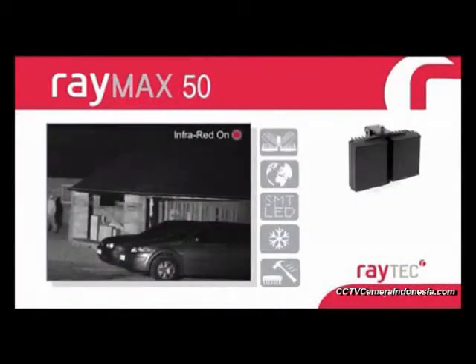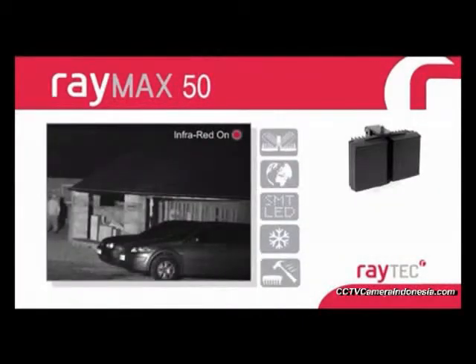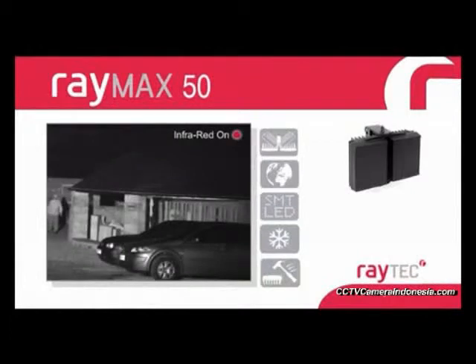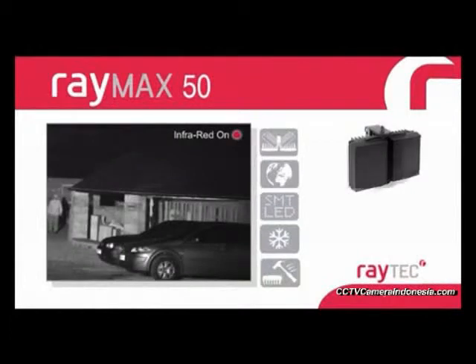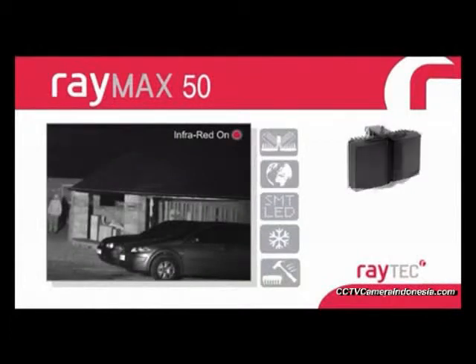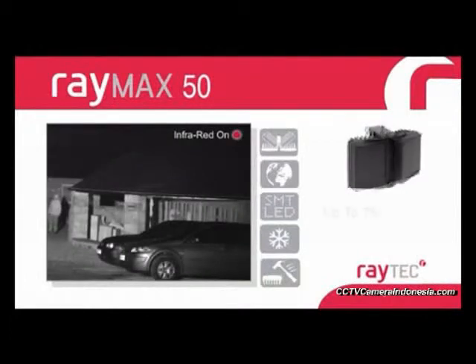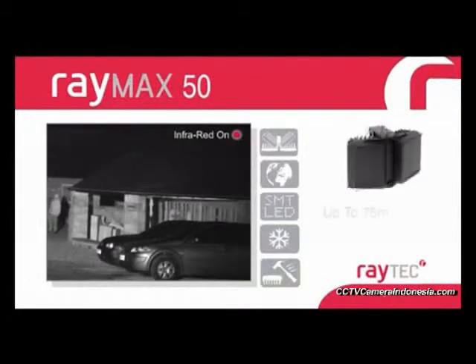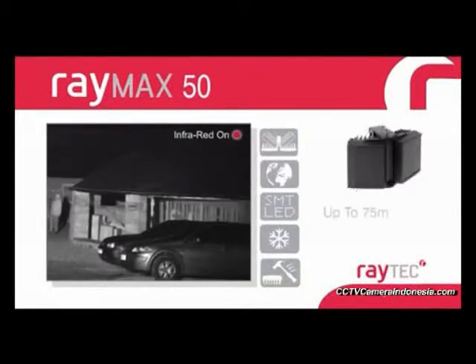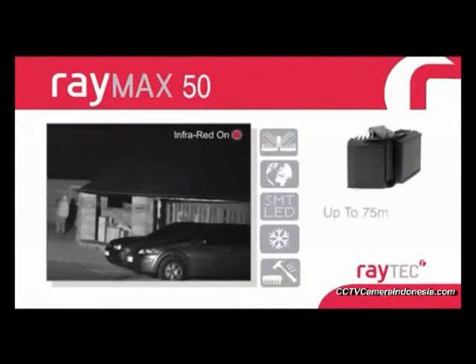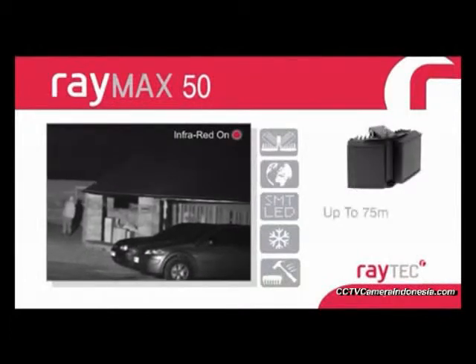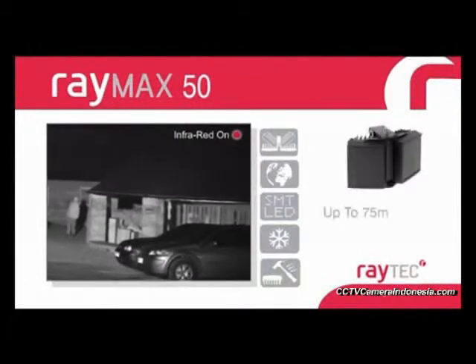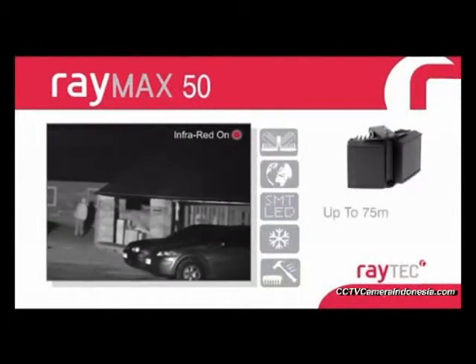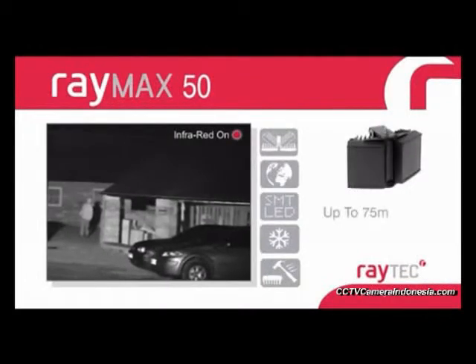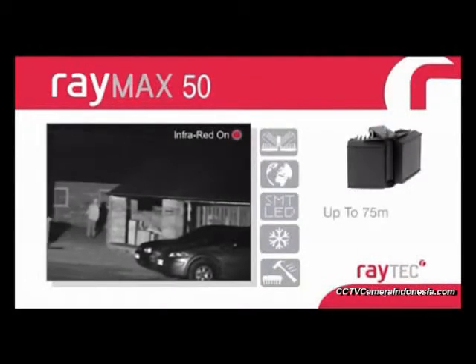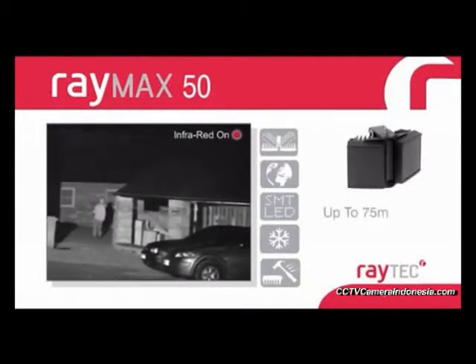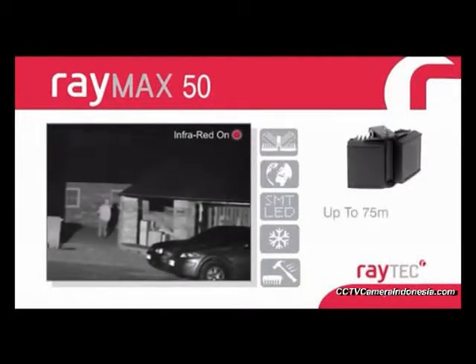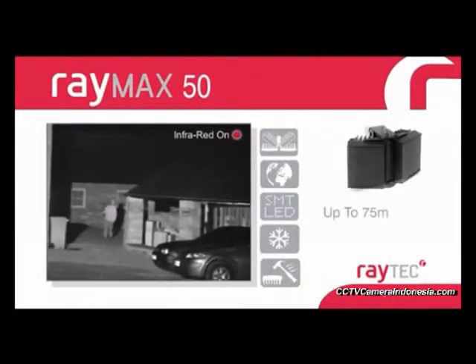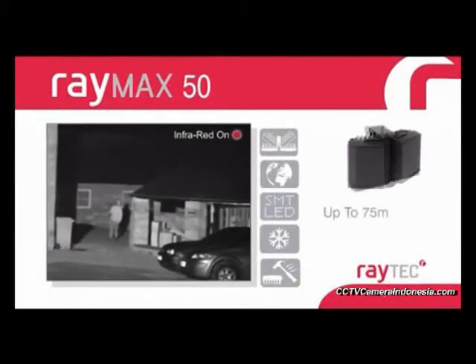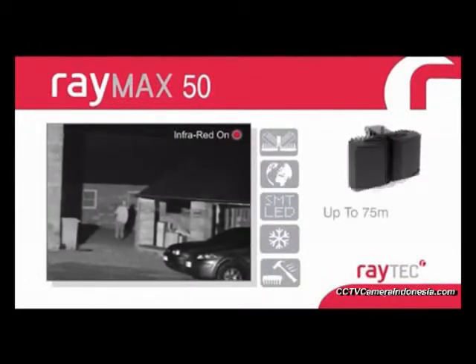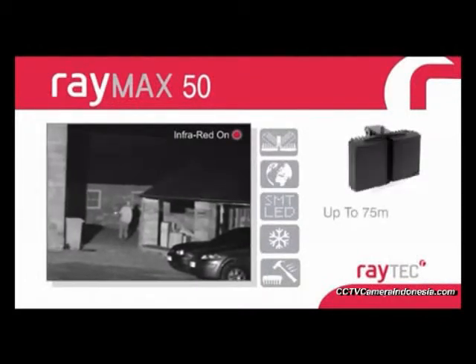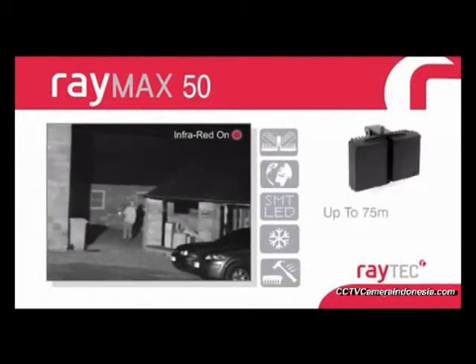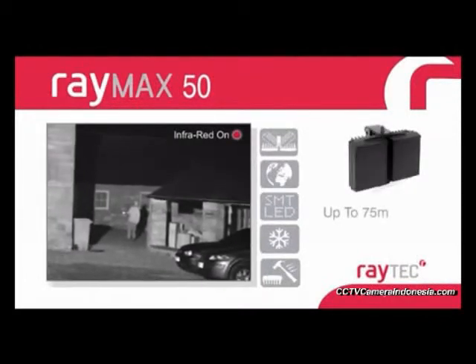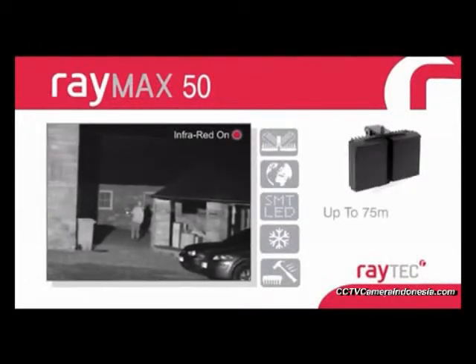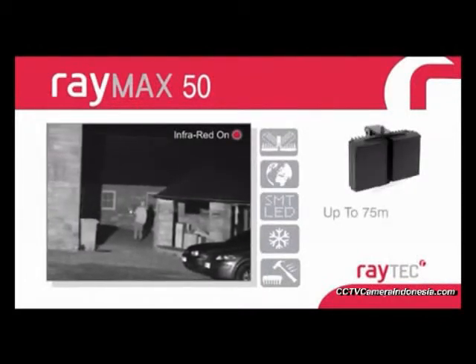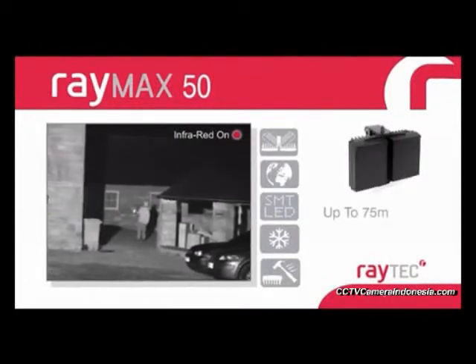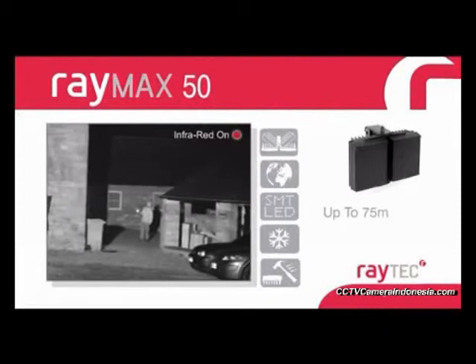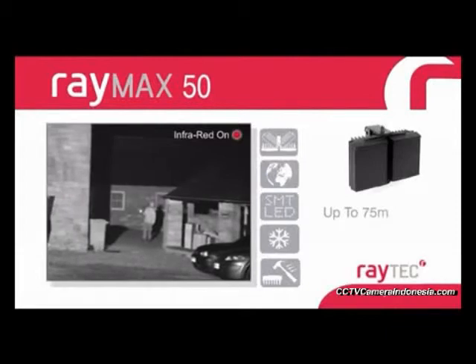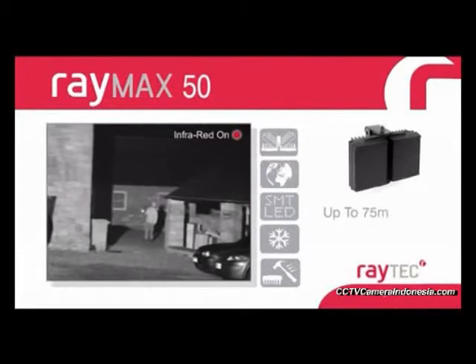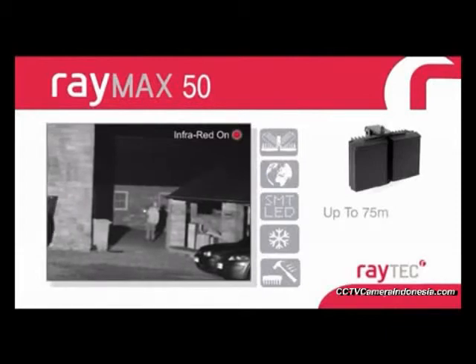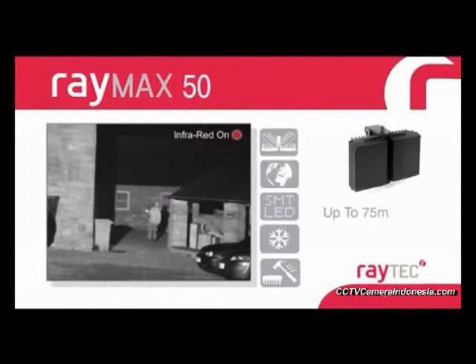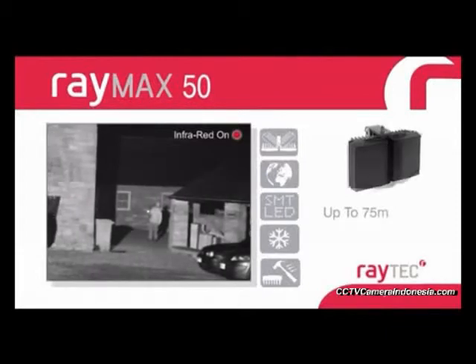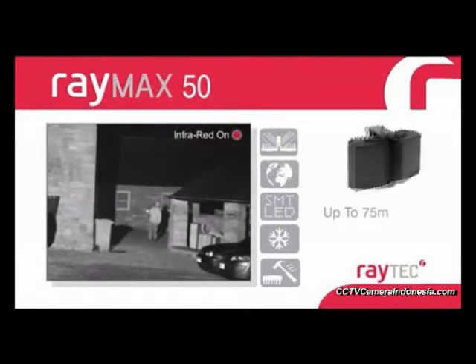The Raymax 50 series delivers distances of up to 75 meters and is designed for short to medium-range applications.